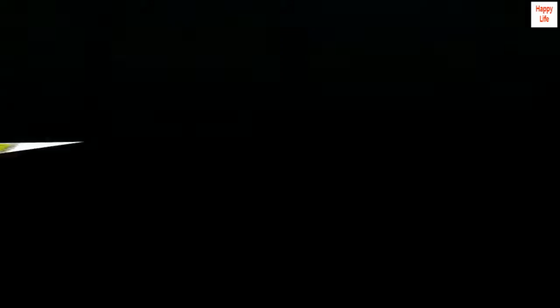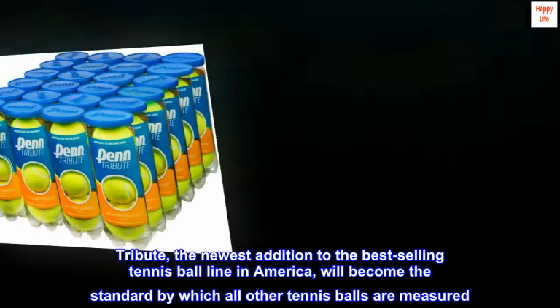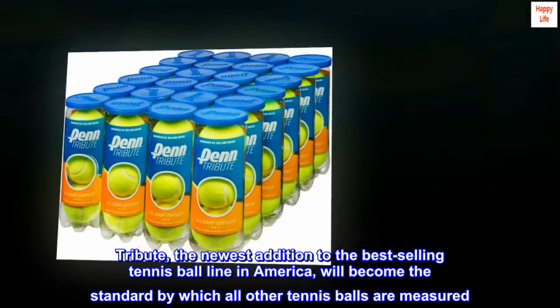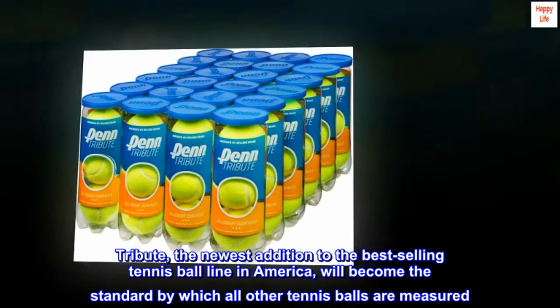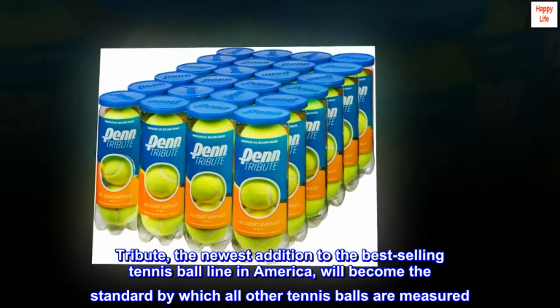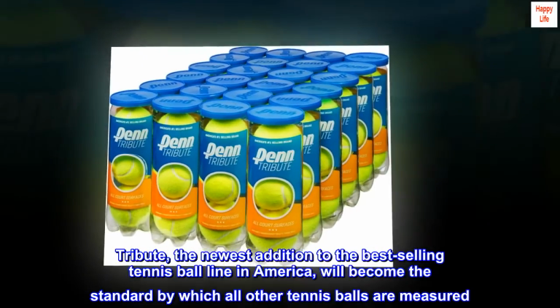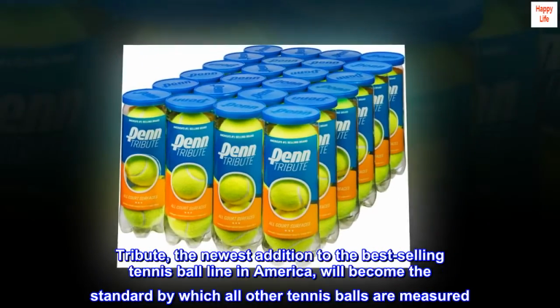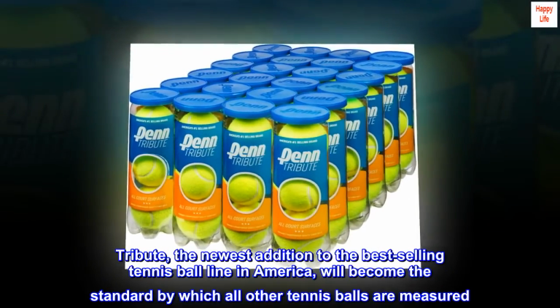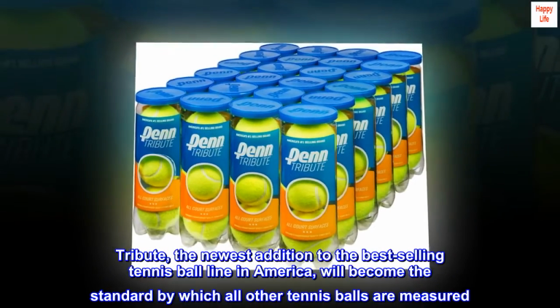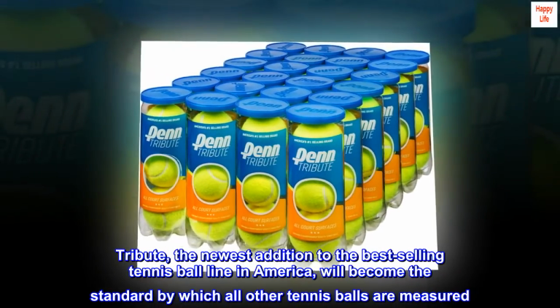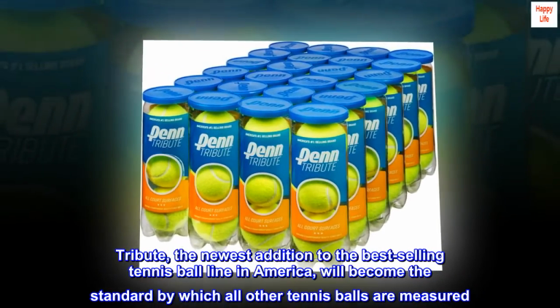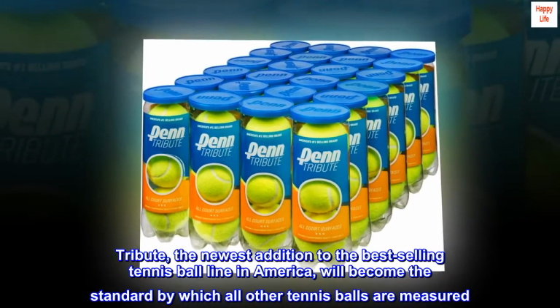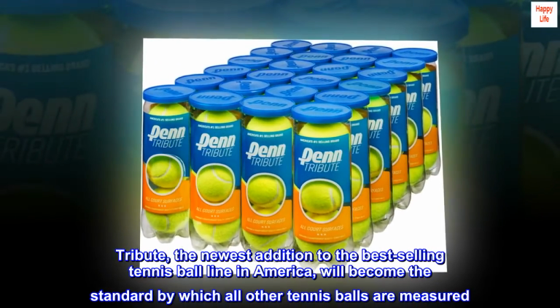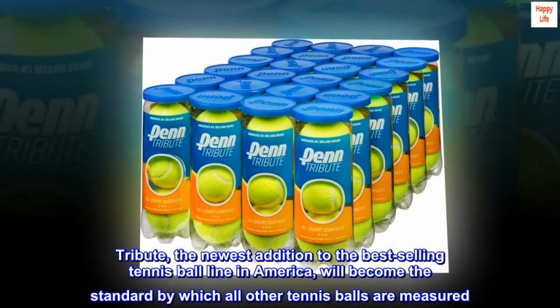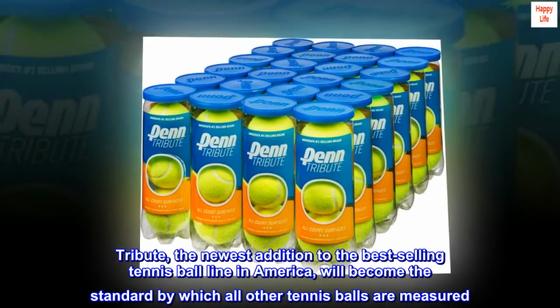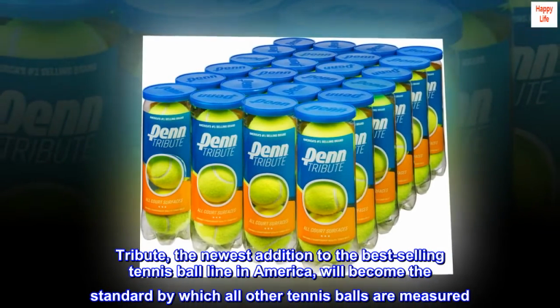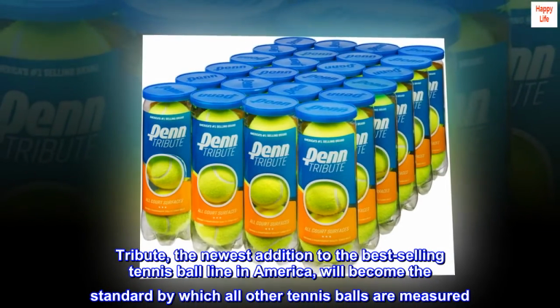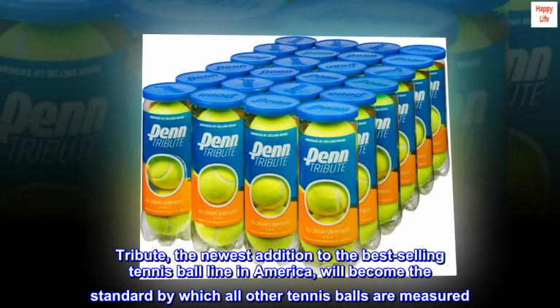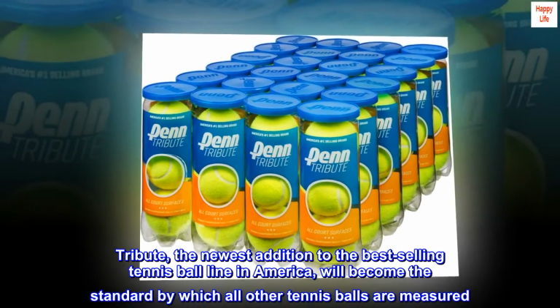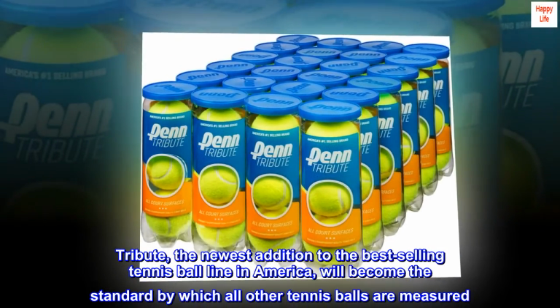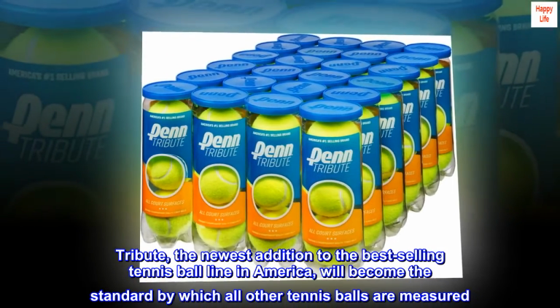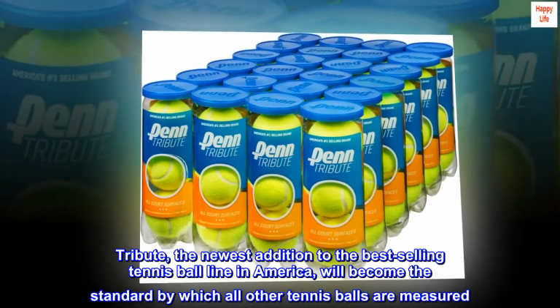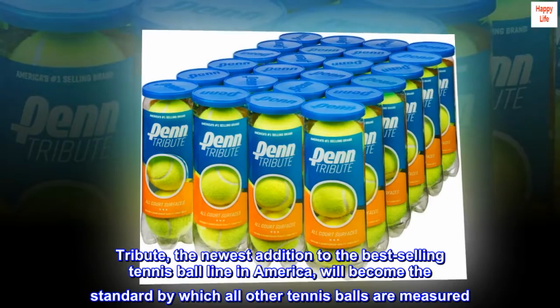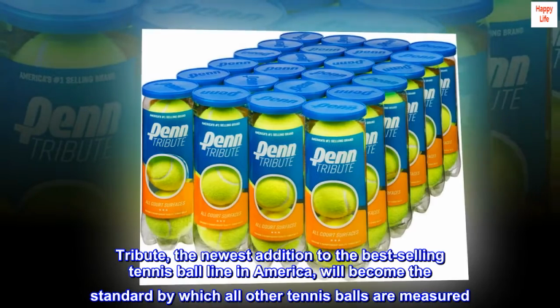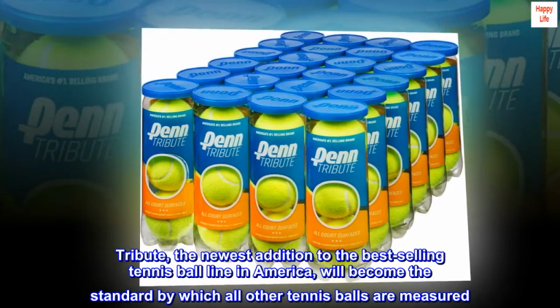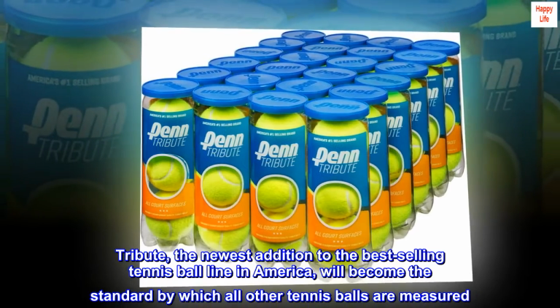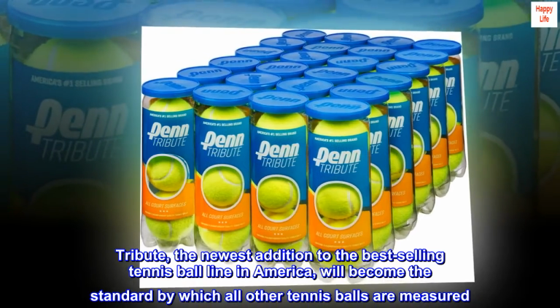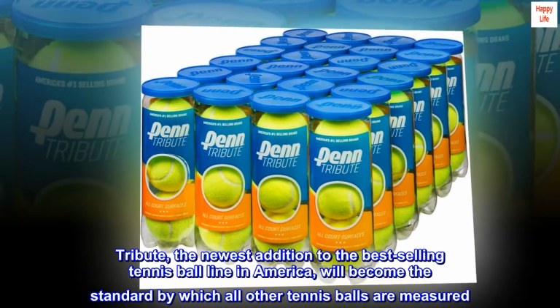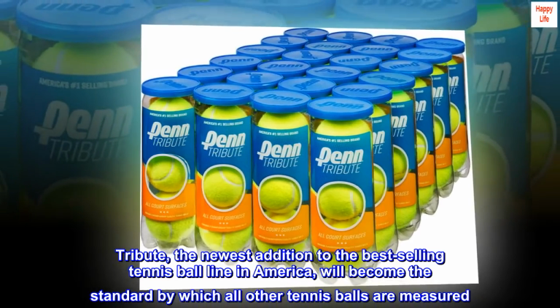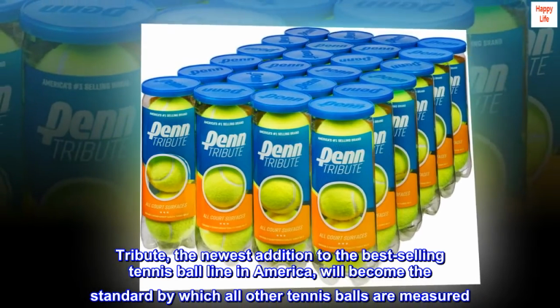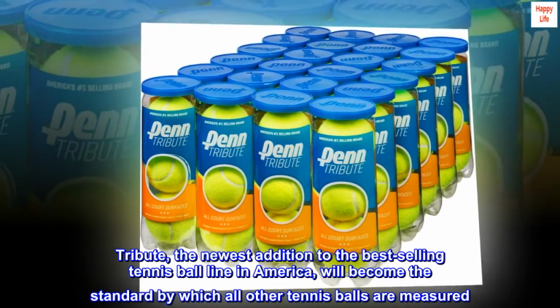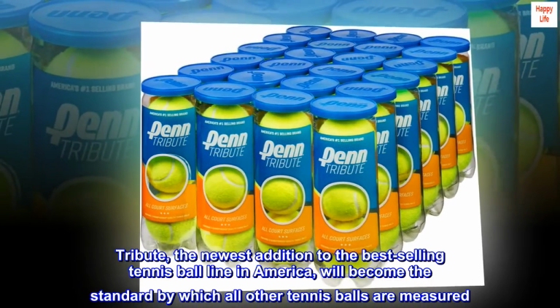Tribute — the newest addition to the best-selling tennis ball line in America — will become the standard by which all other tennis balls are measured.